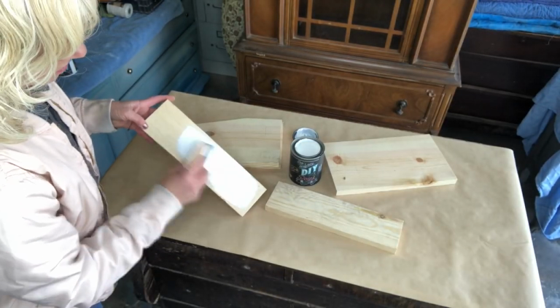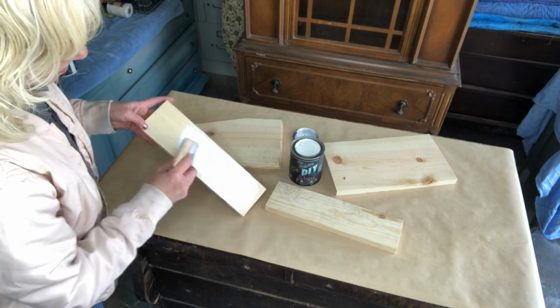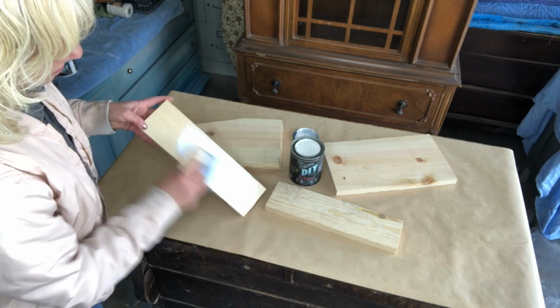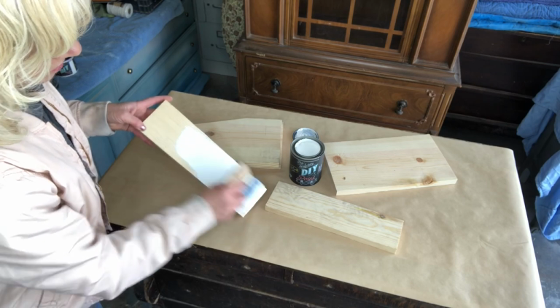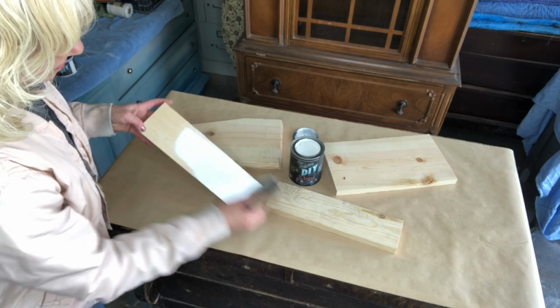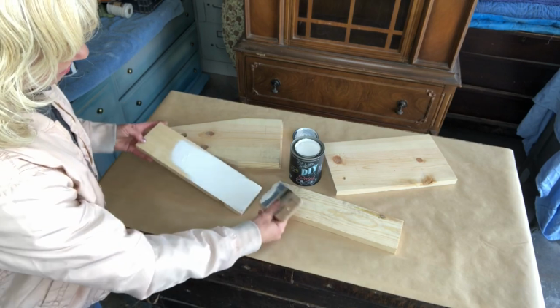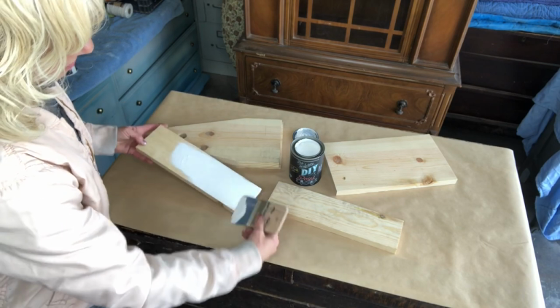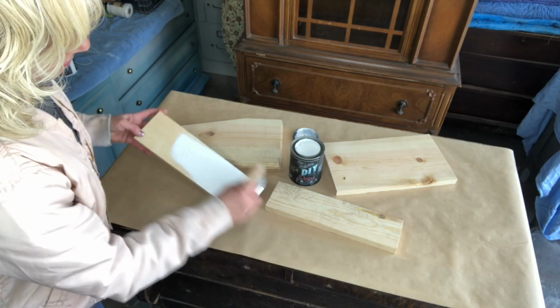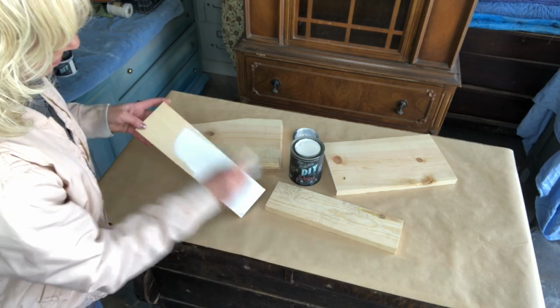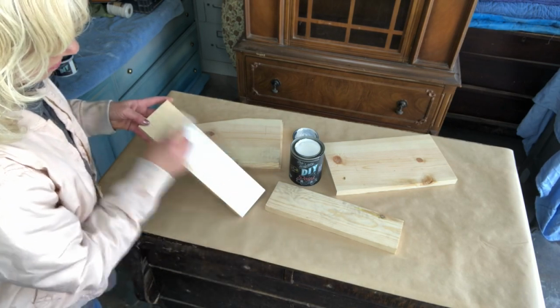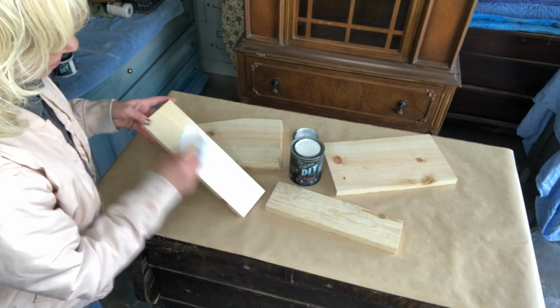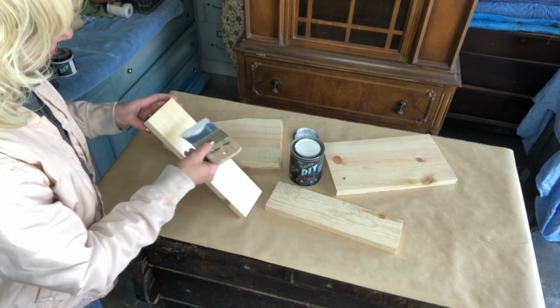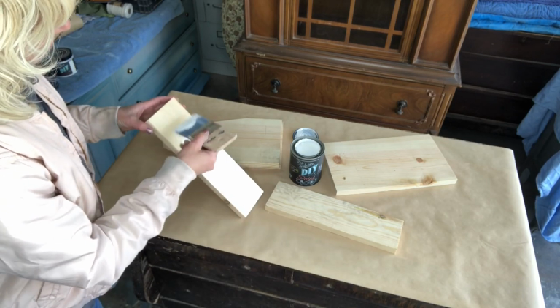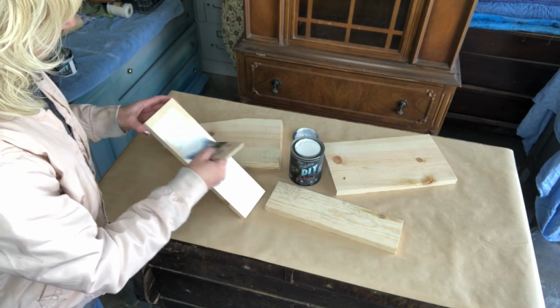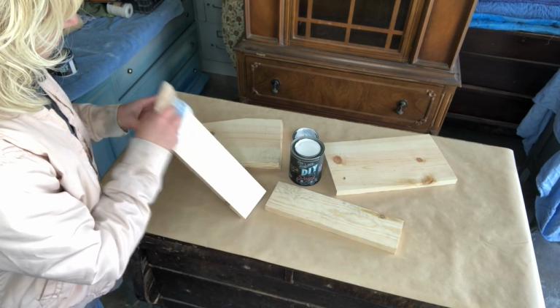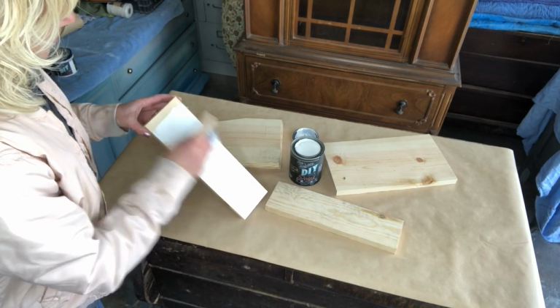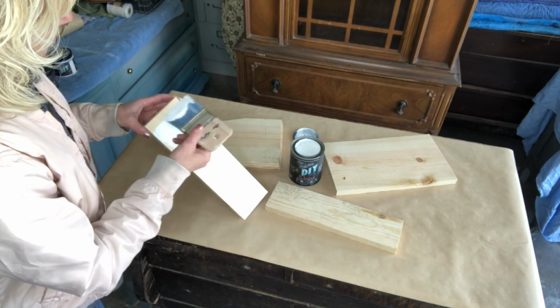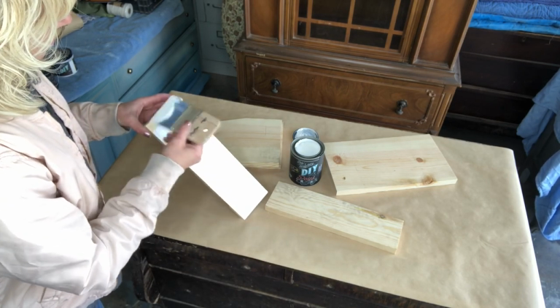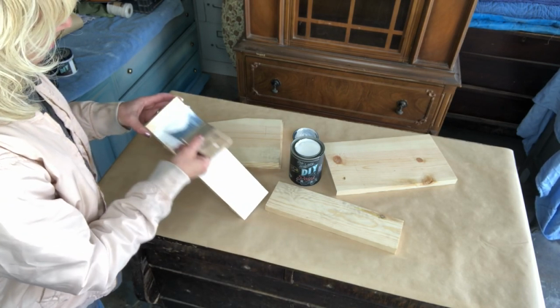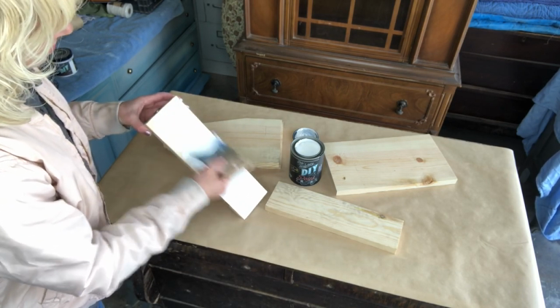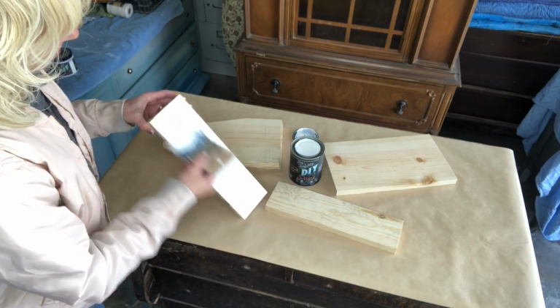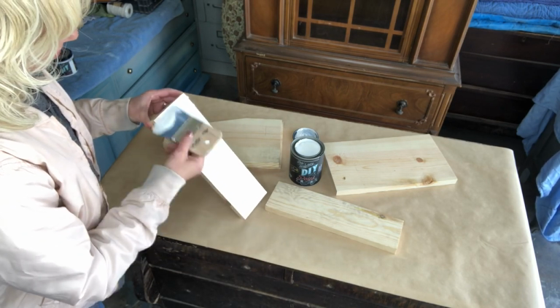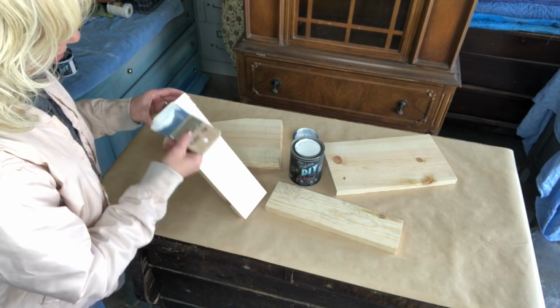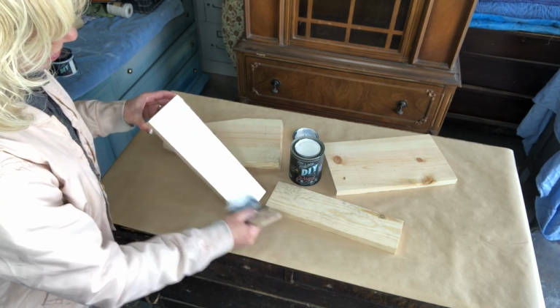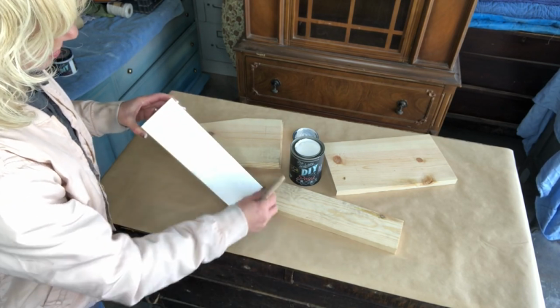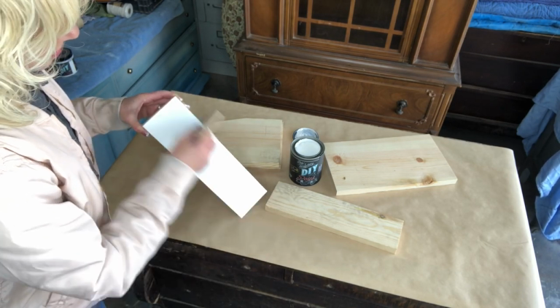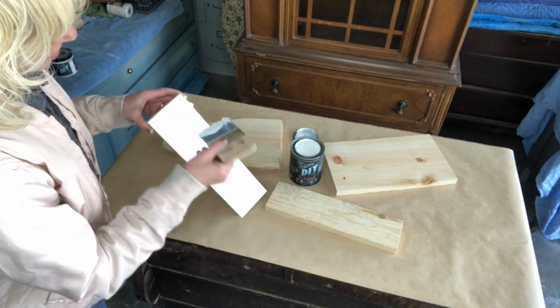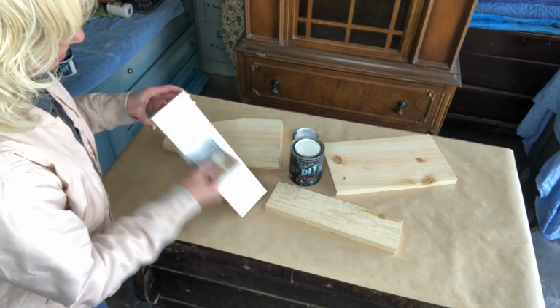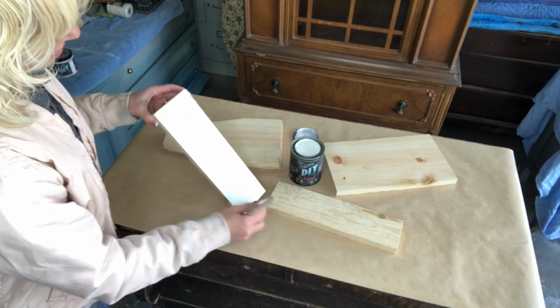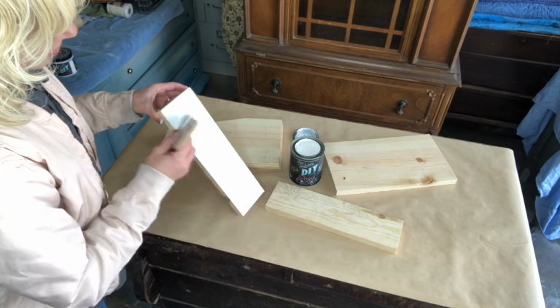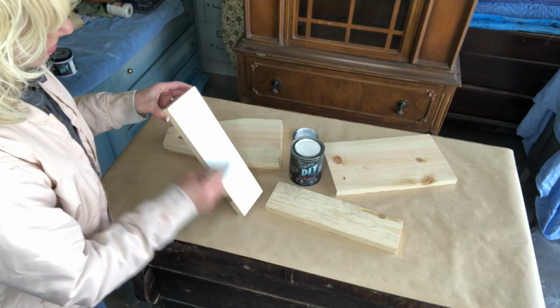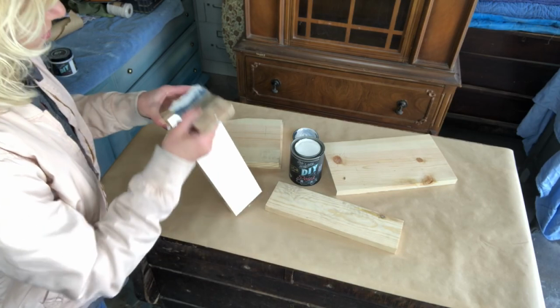DIY paint is highly pigmented. I chose beadboard for this project and was able to get one-coat coverage.